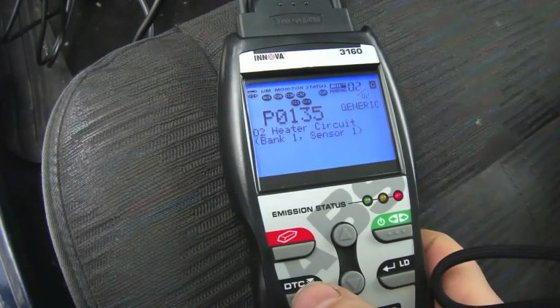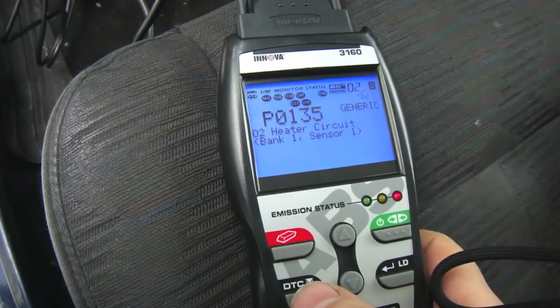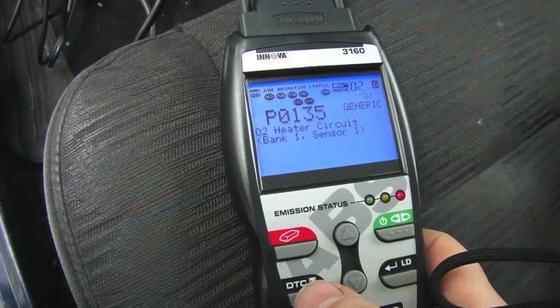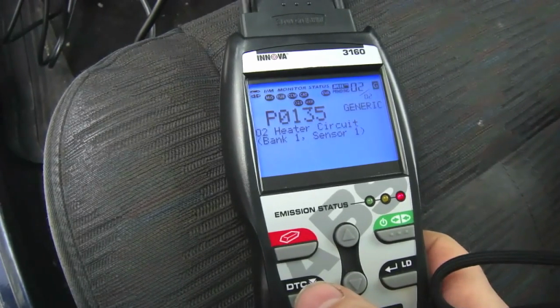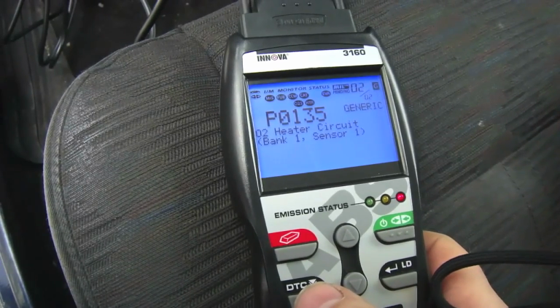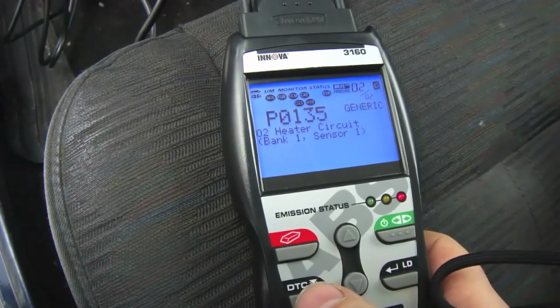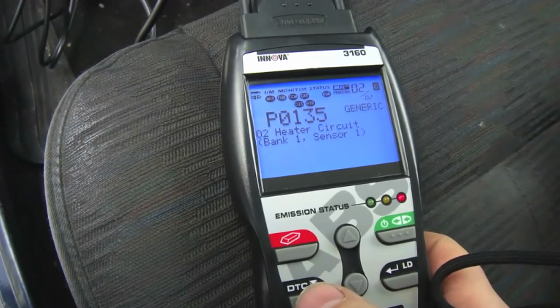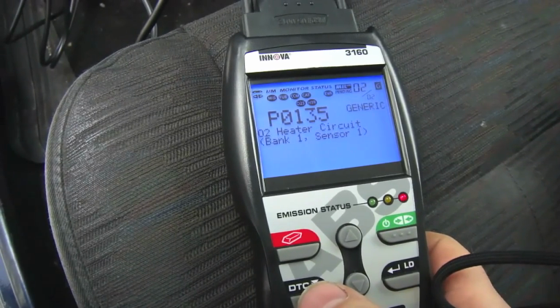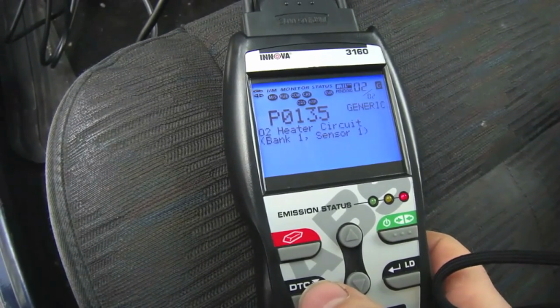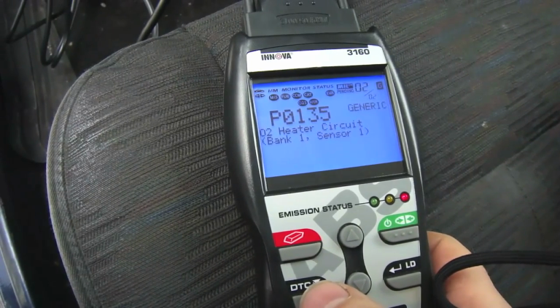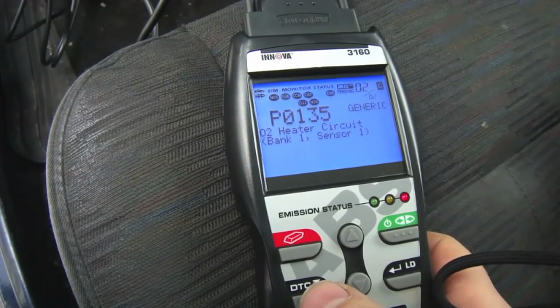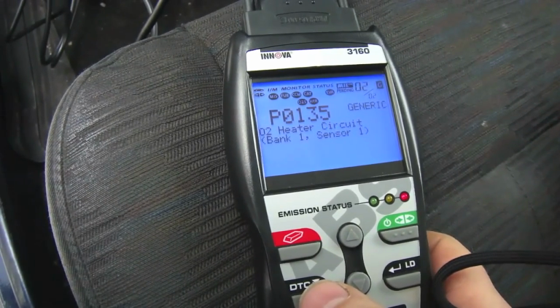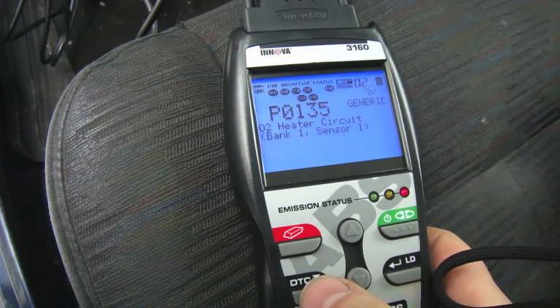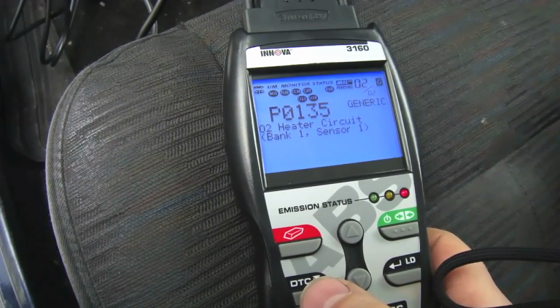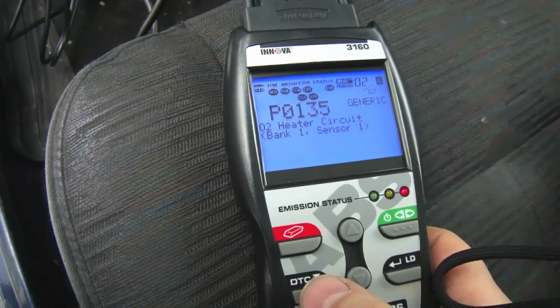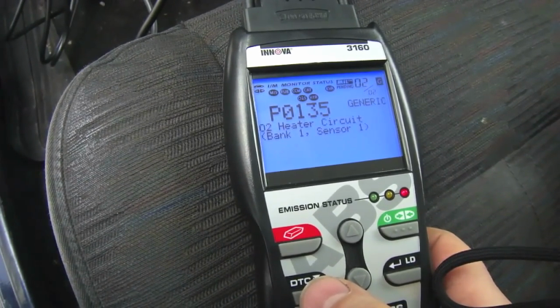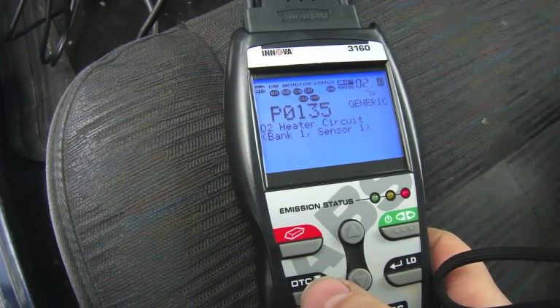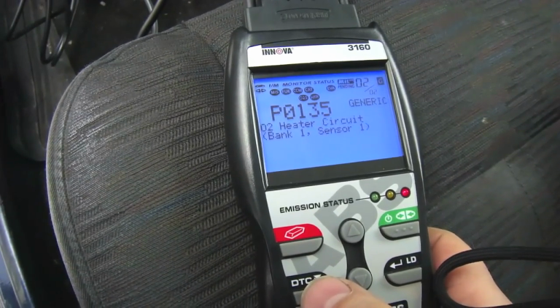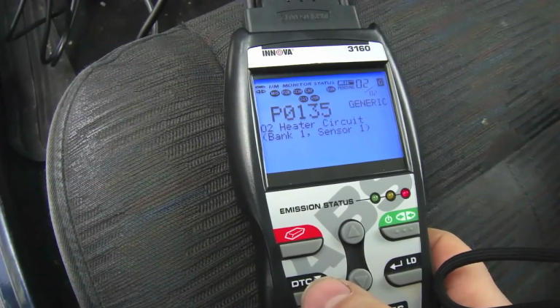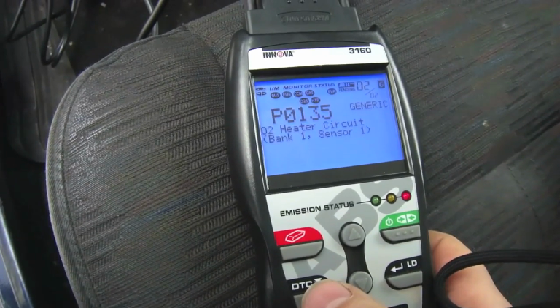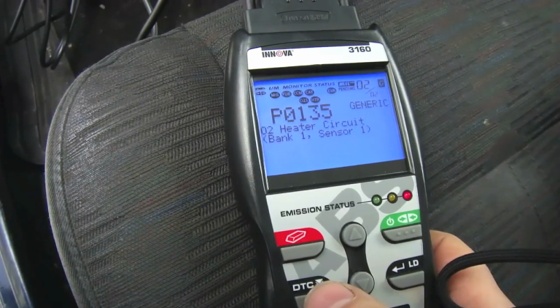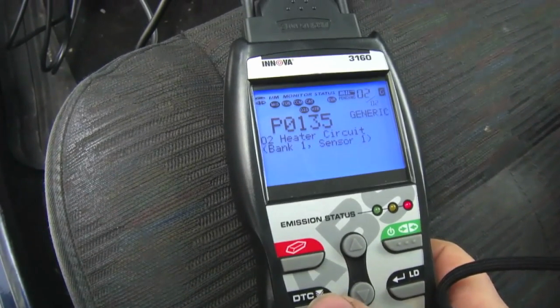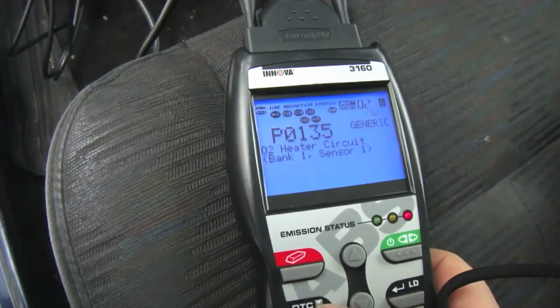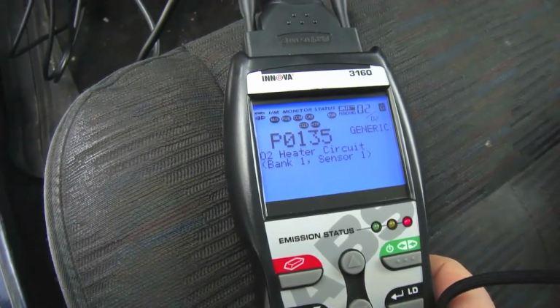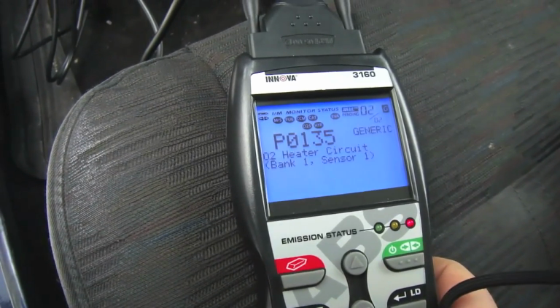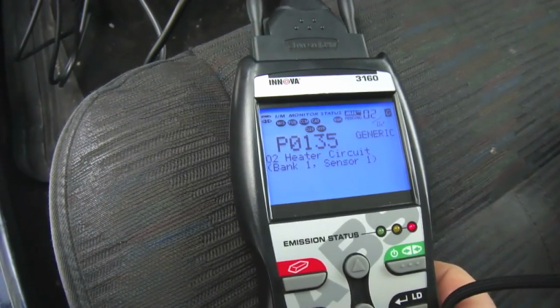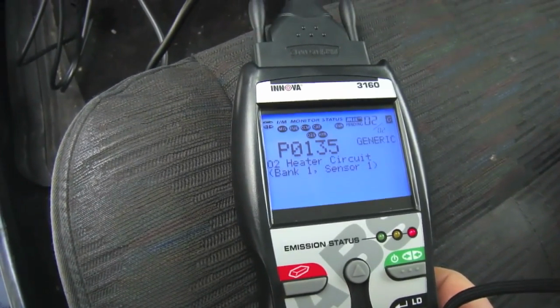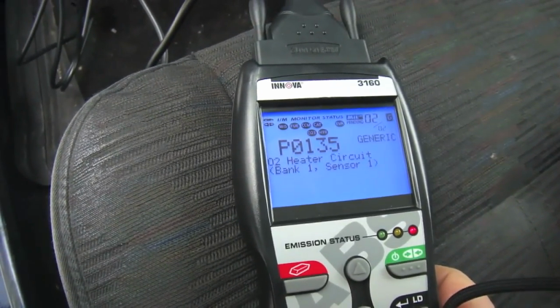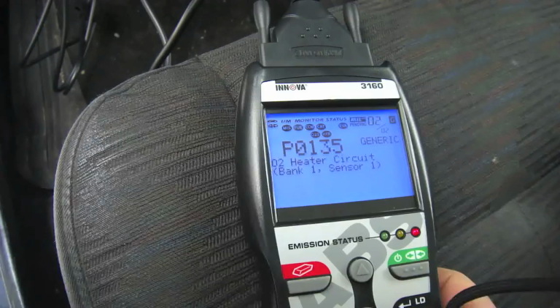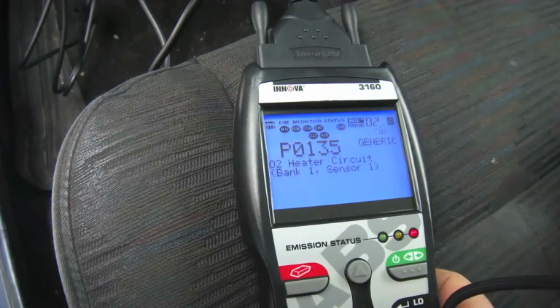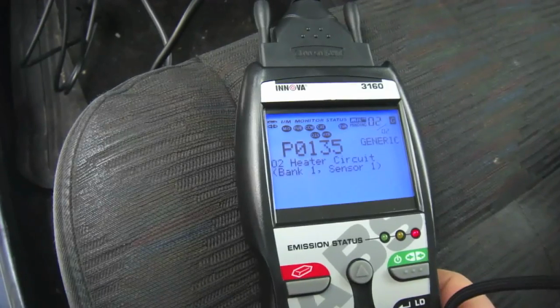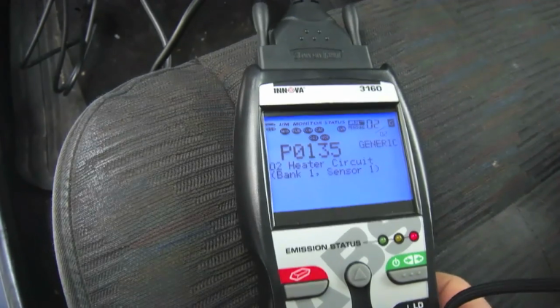The heater circuit, bank one, sensor one — that one kicked out too. That's a pending code.